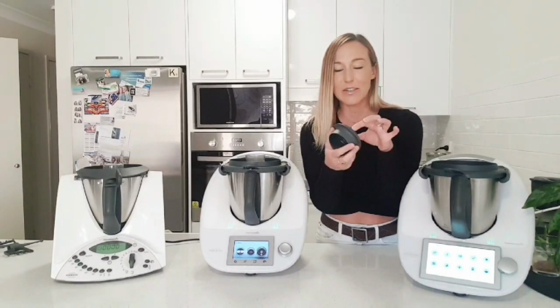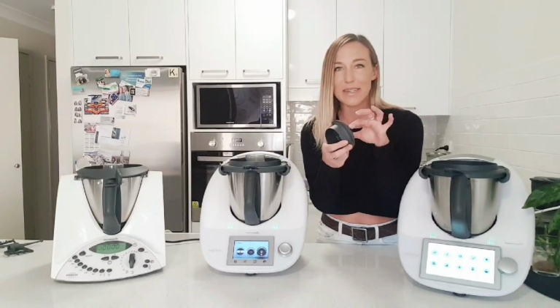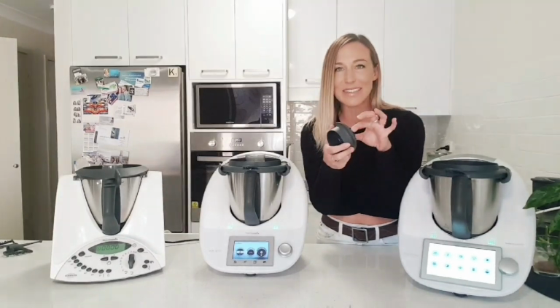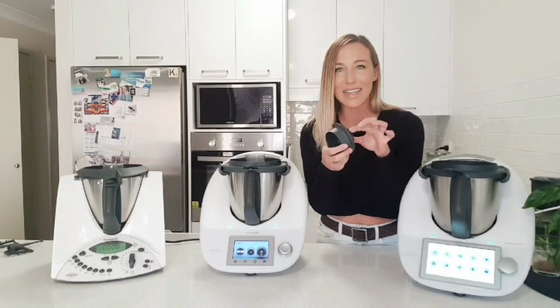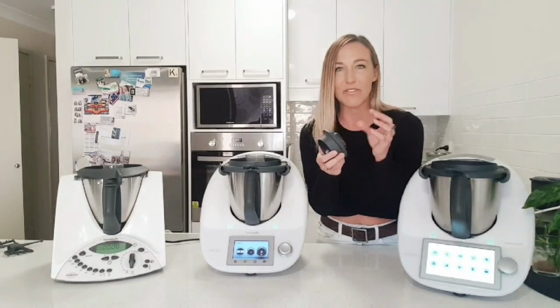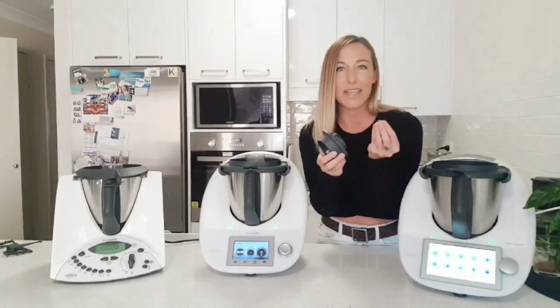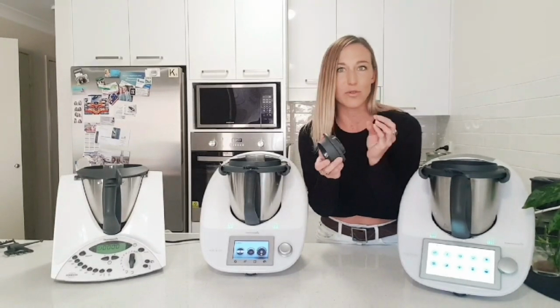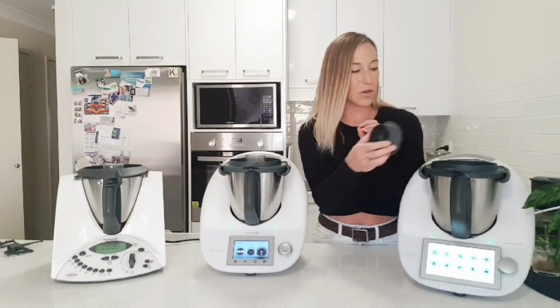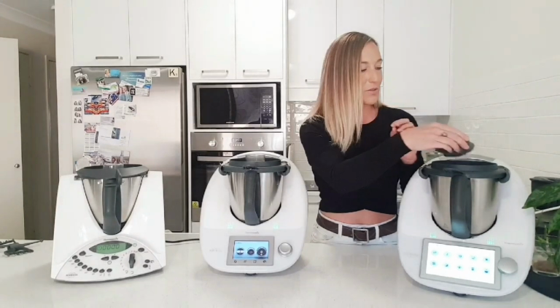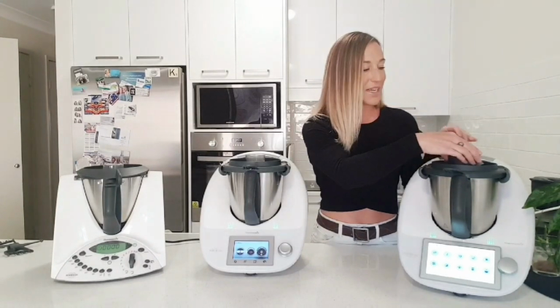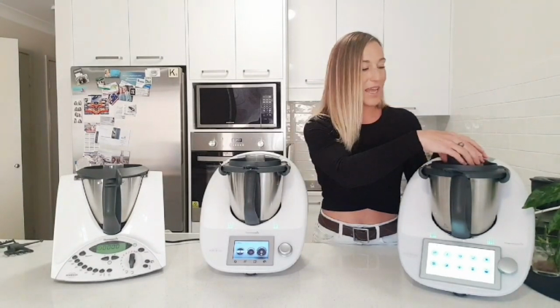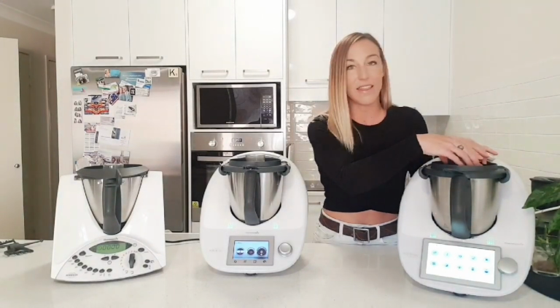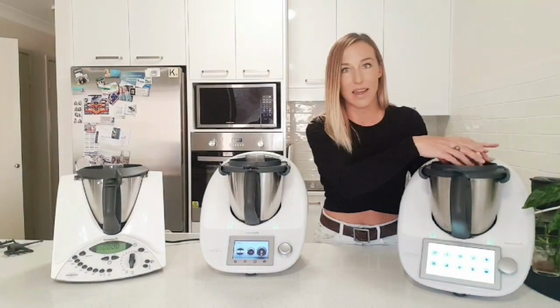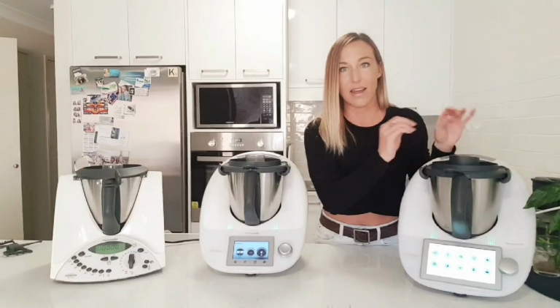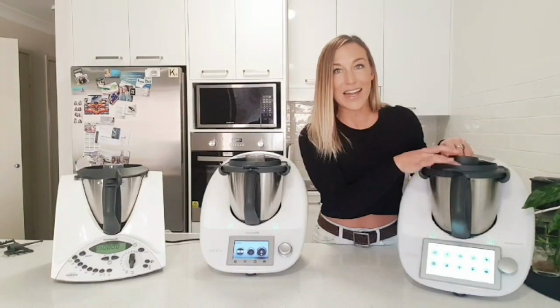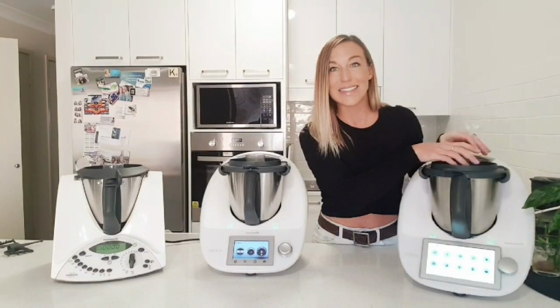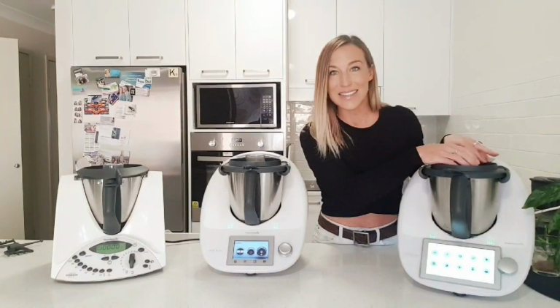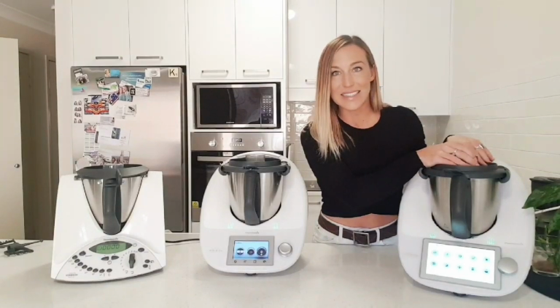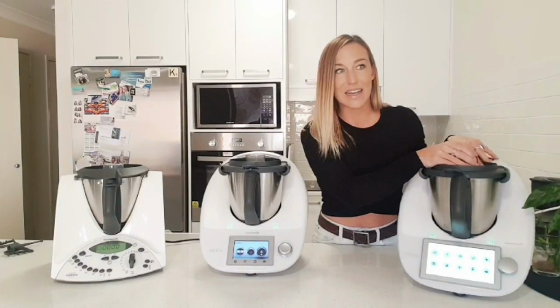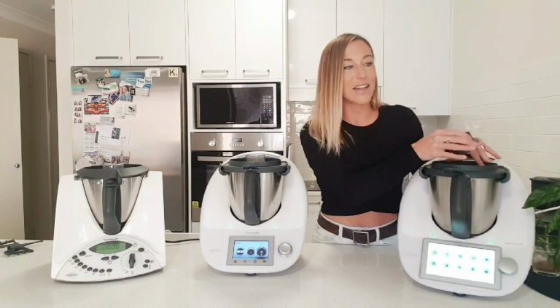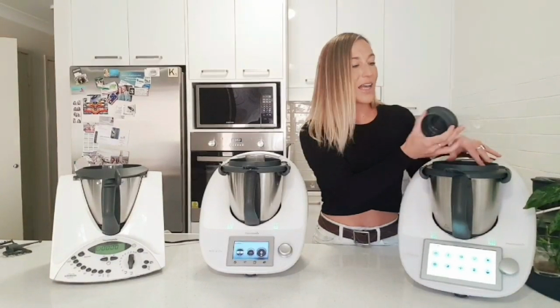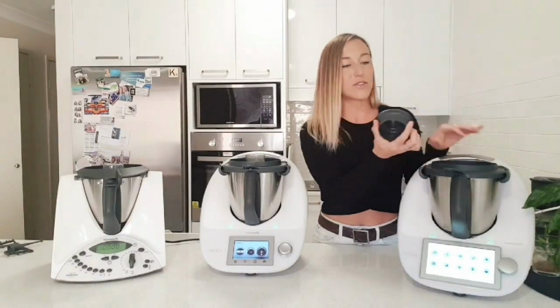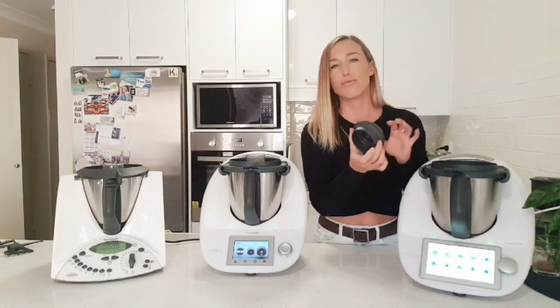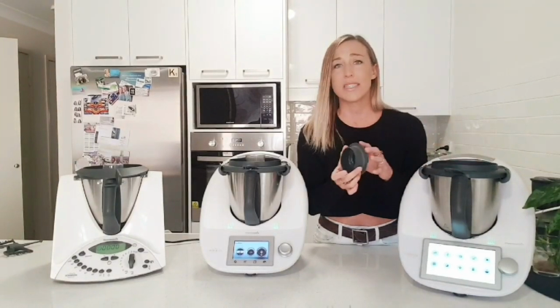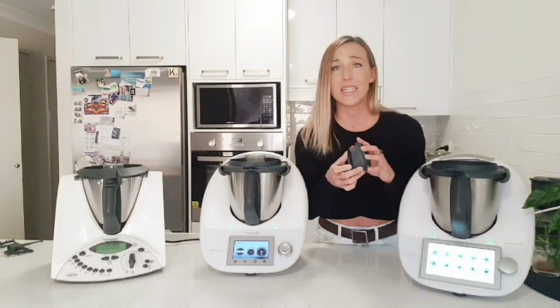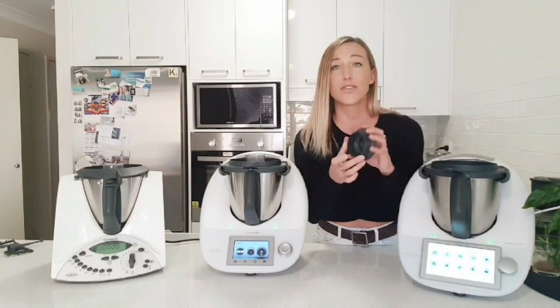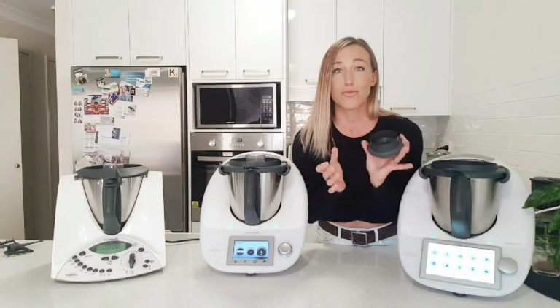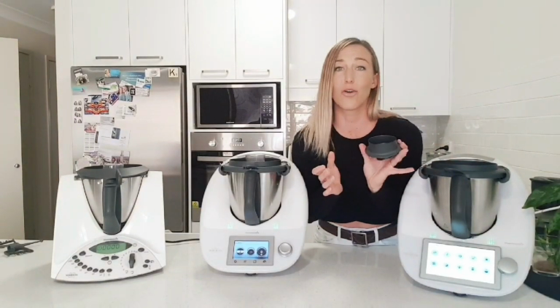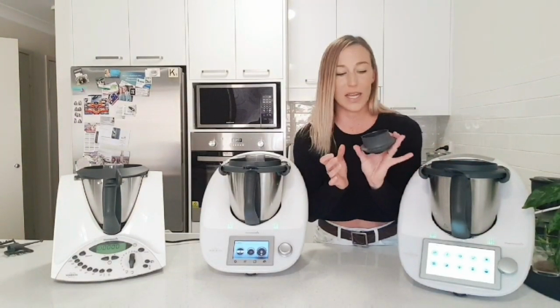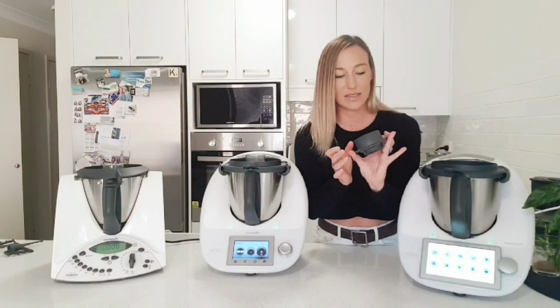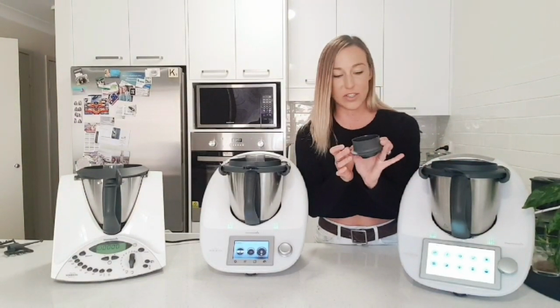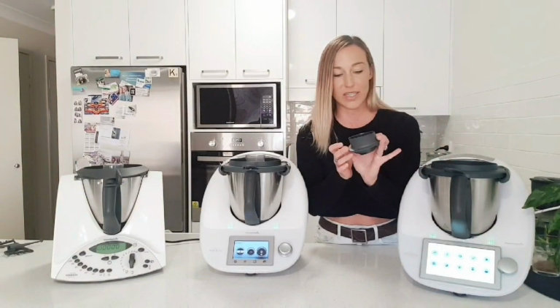Even though Thermomix always uses a really high grade food safe plastic, it still wasn't as tough as what they've designed now. So they've actually created the measuring cup so it sticks in the lid now. It's a bit more secure so I can whip the lid off and it's not going to fly out. It just sits in there with a little silicone flexible grip — it'll stay there, it doesn't discolour, and it's really strong and sturdy.